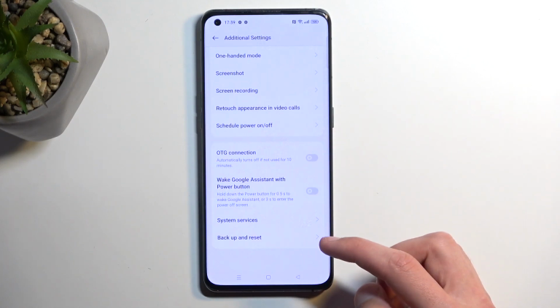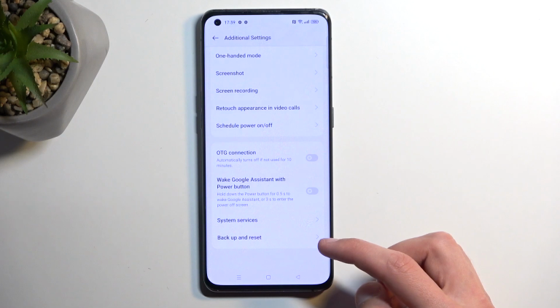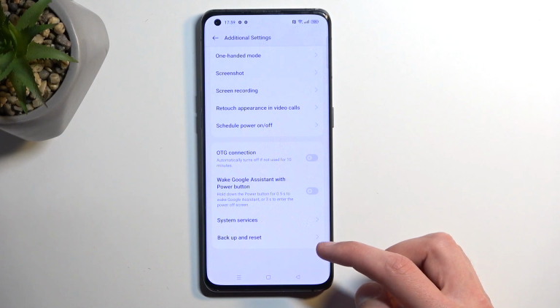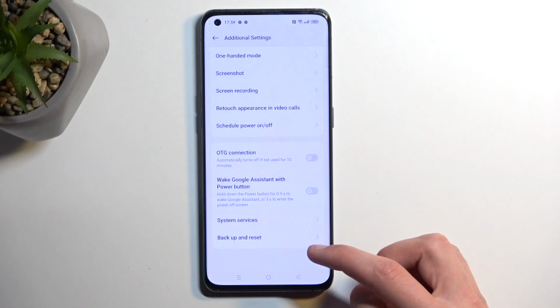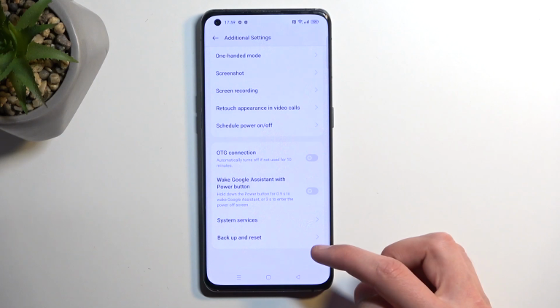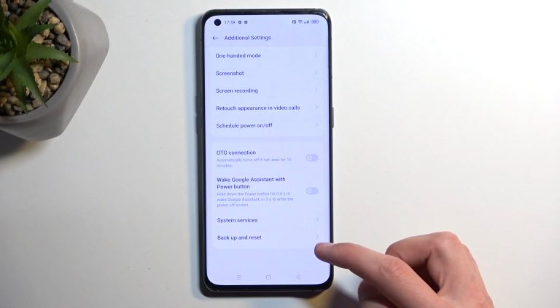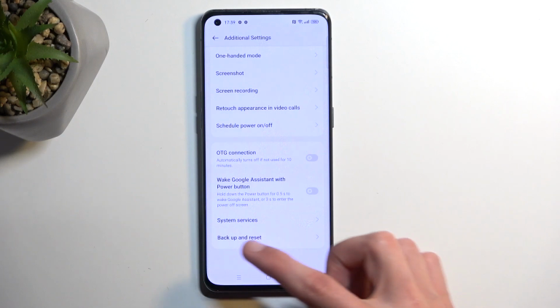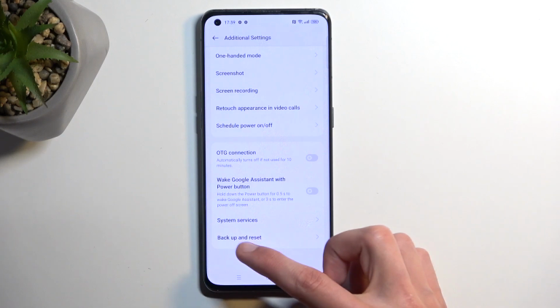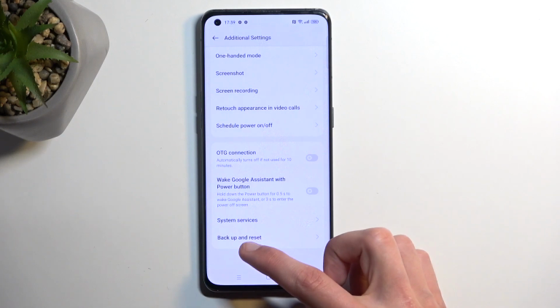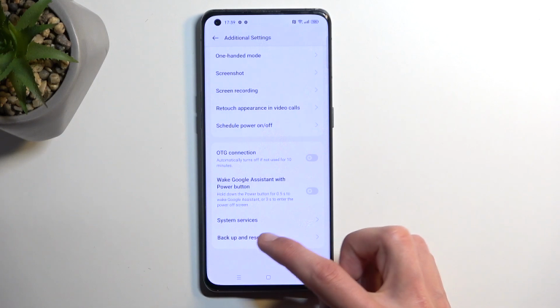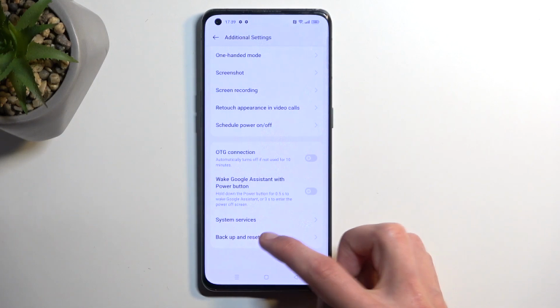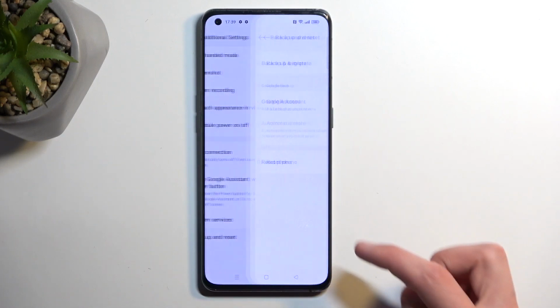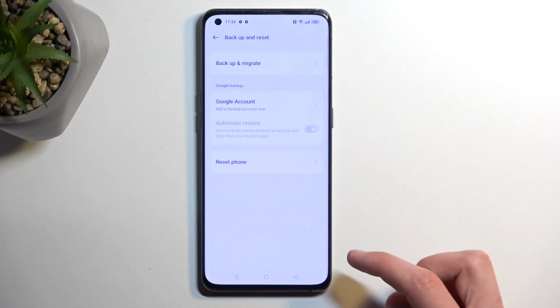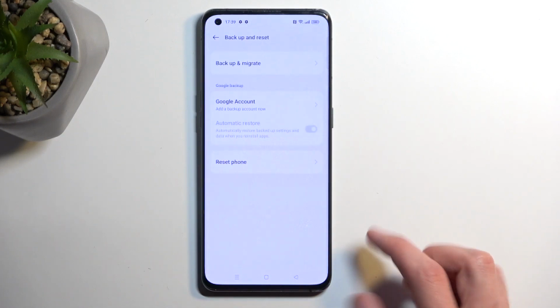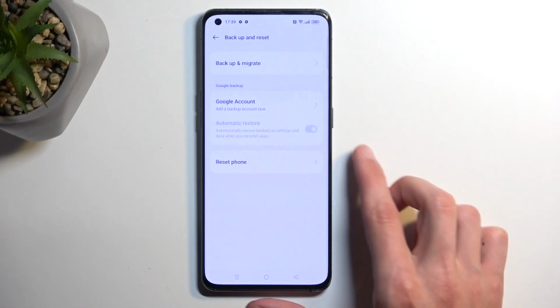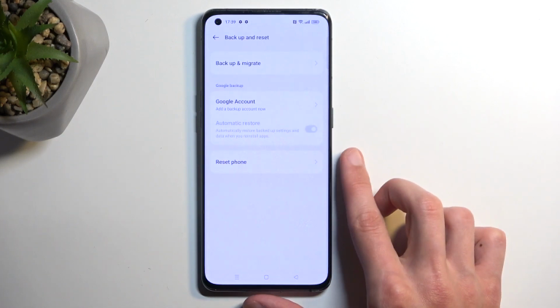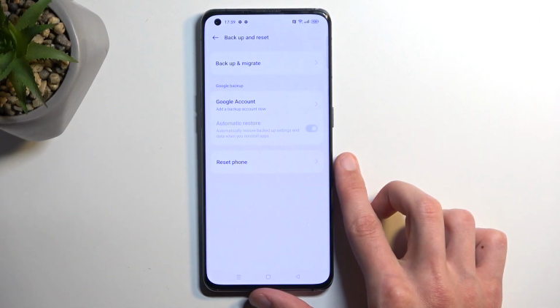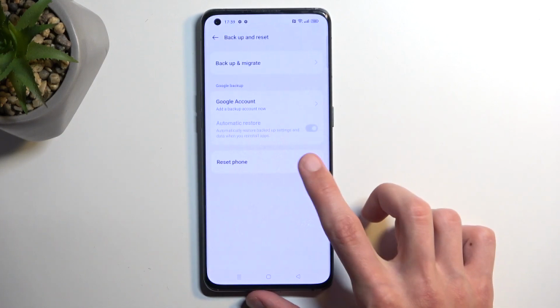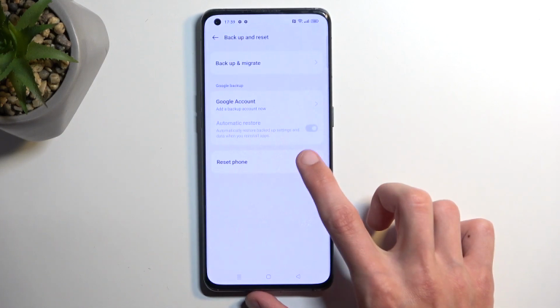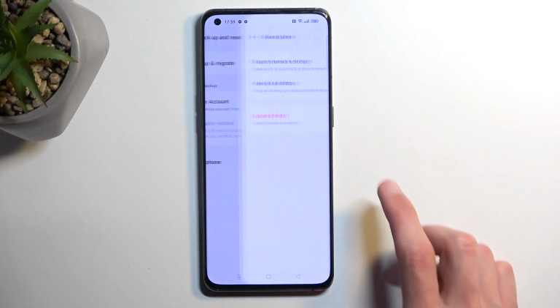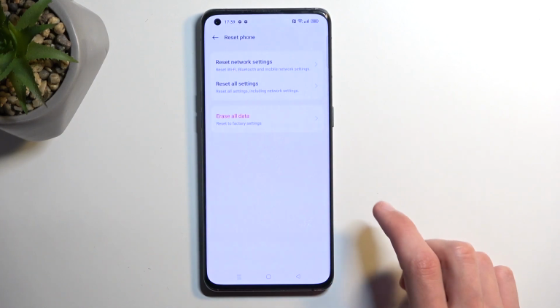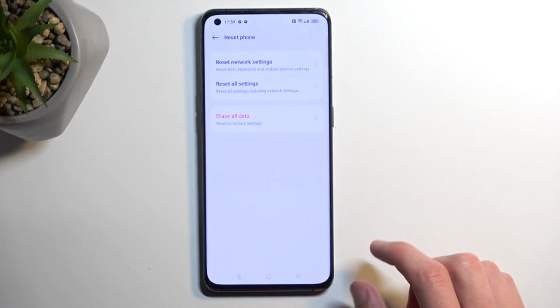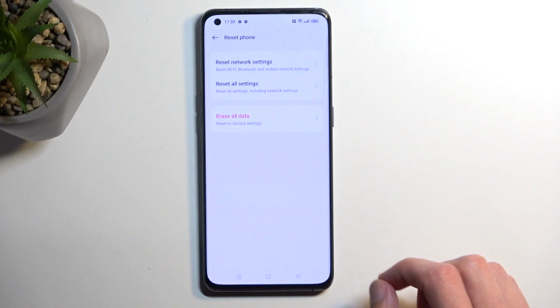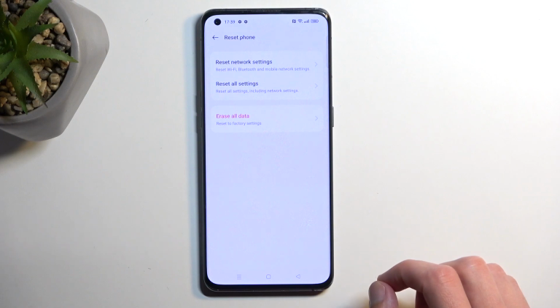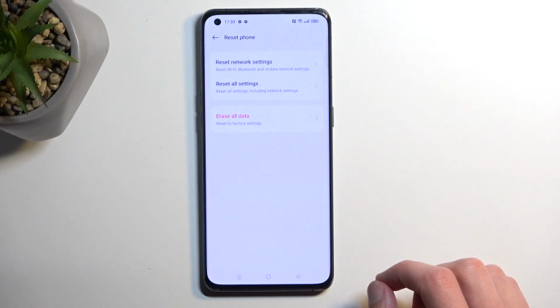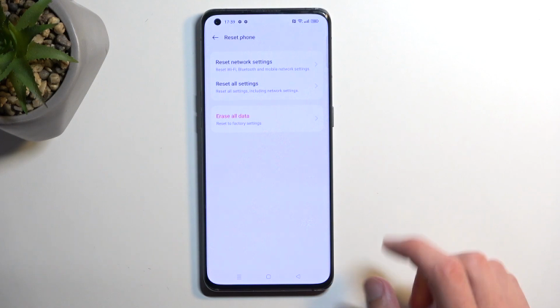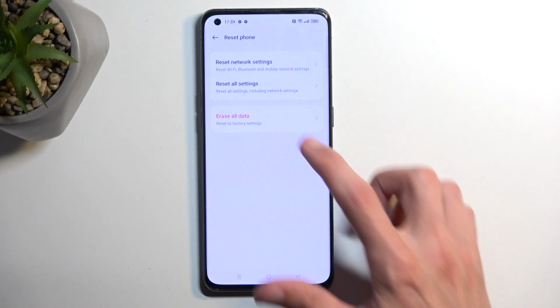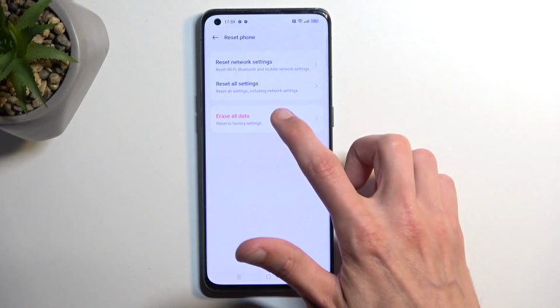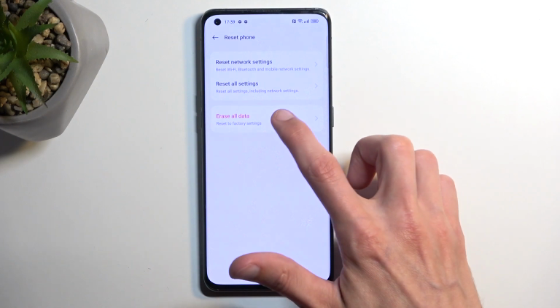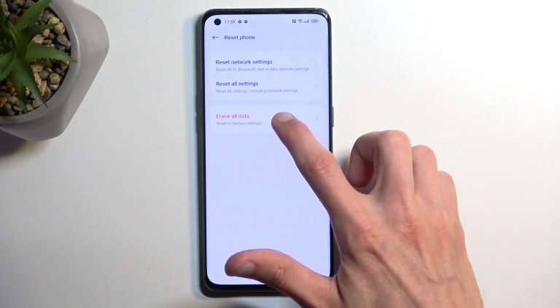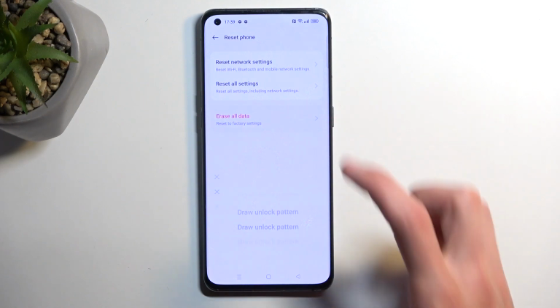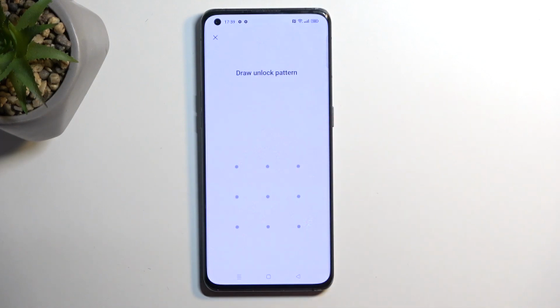So, in Additional Settings at the bottom, we'll have Backup and Reset, and then Reset Phone. And then Erase All Data.